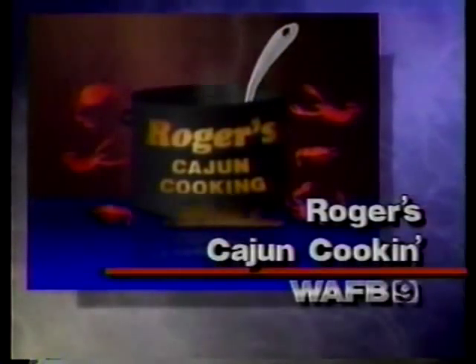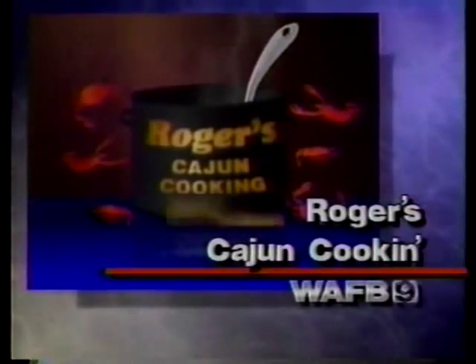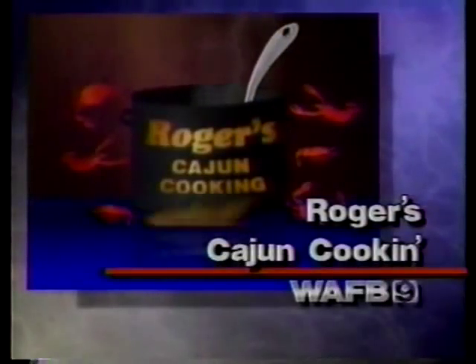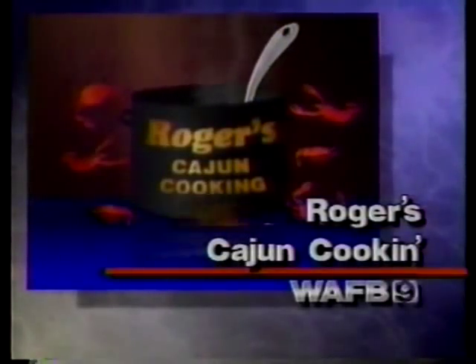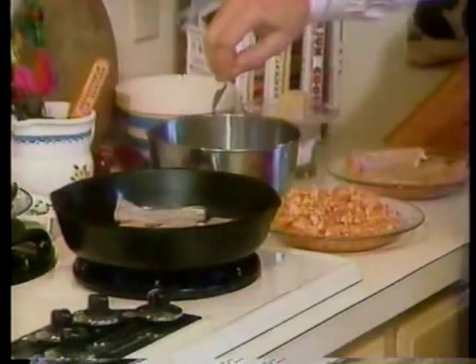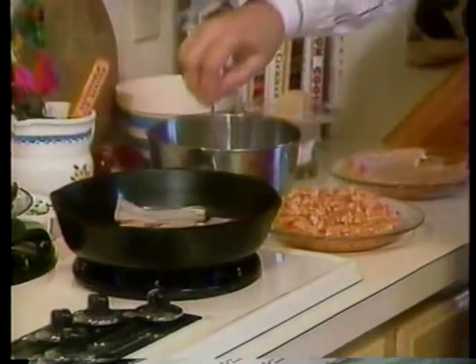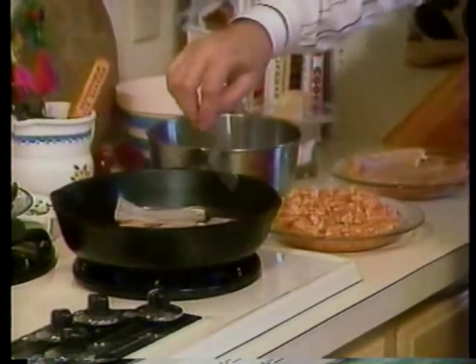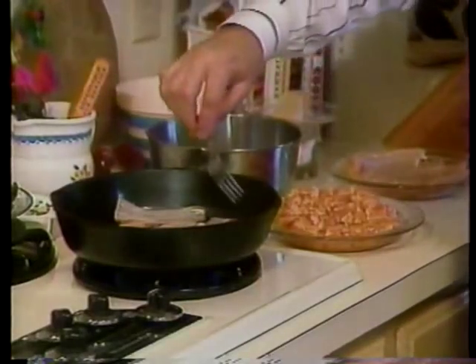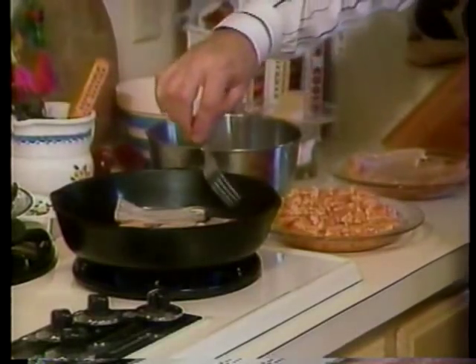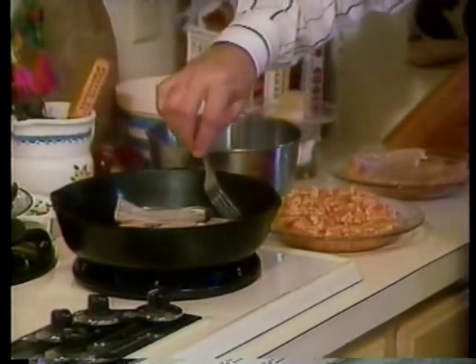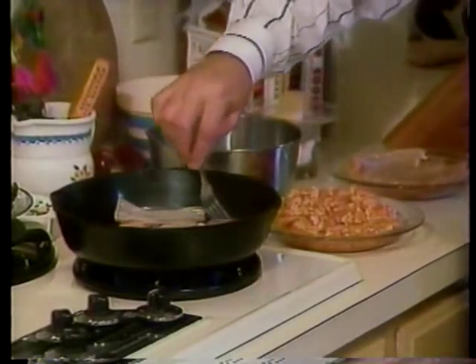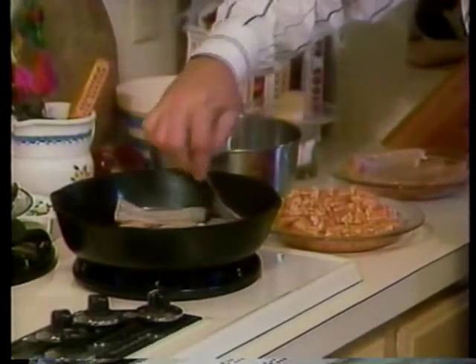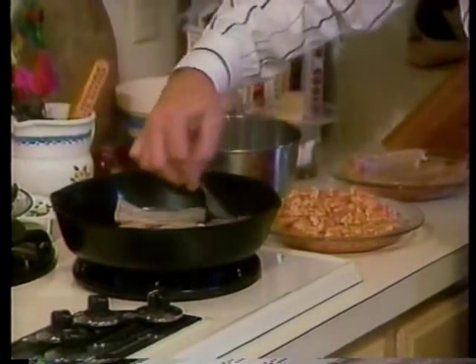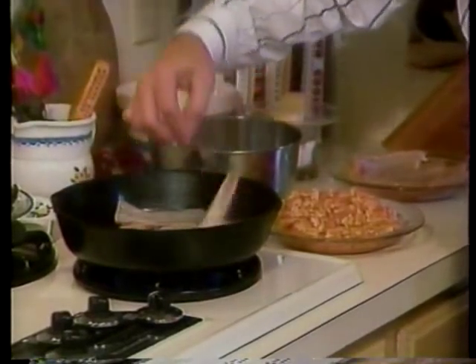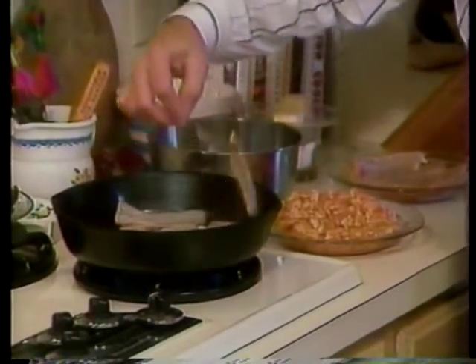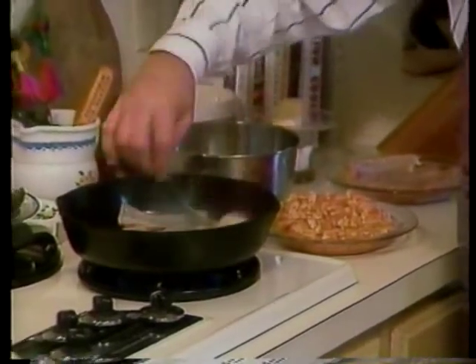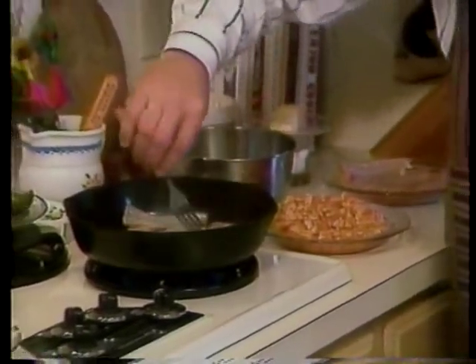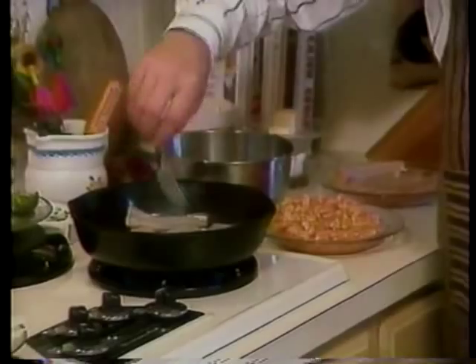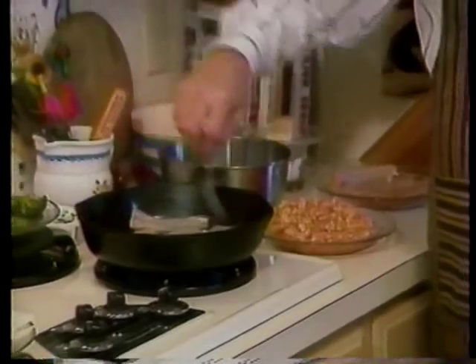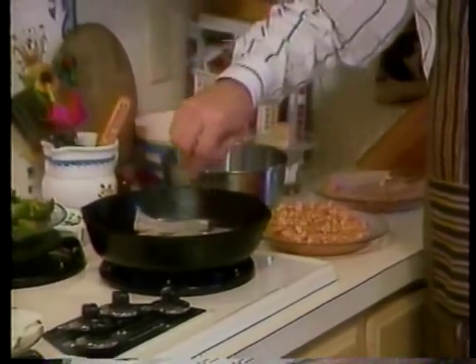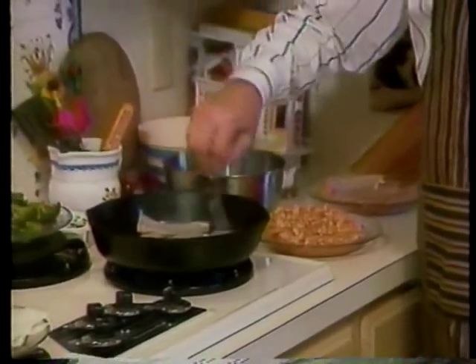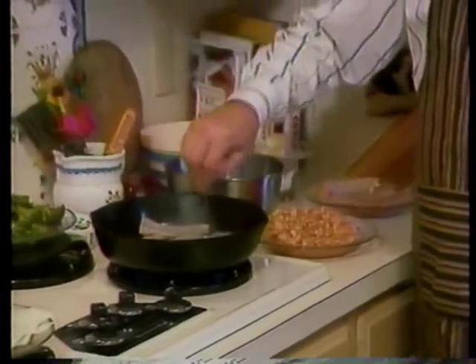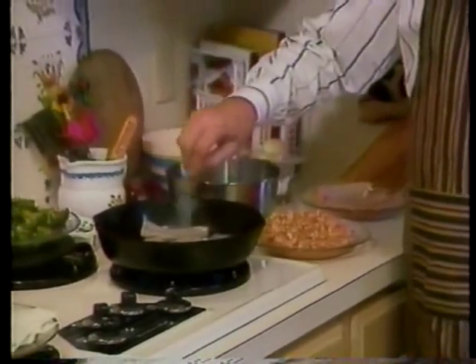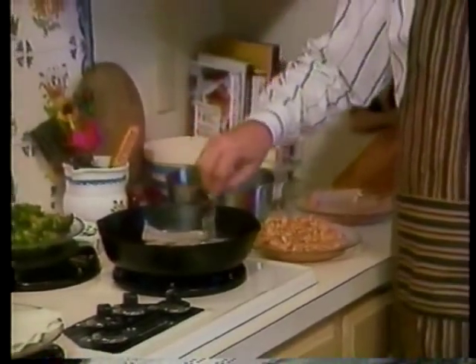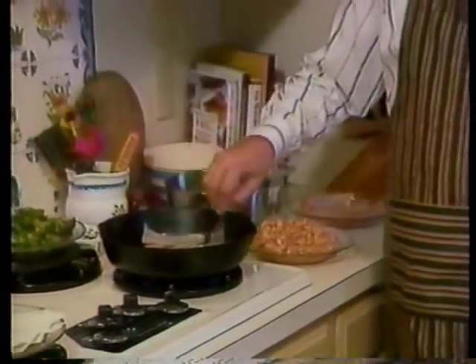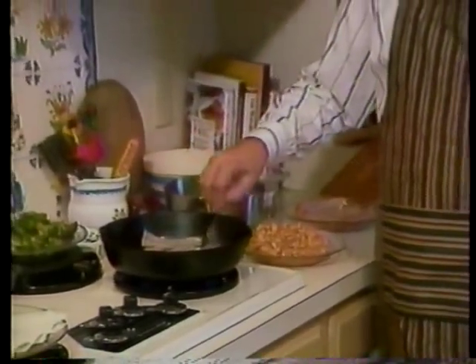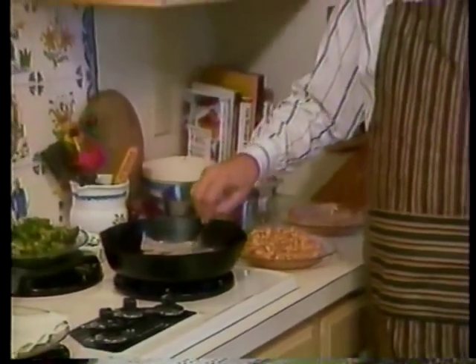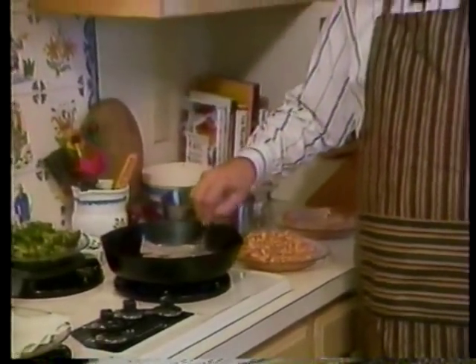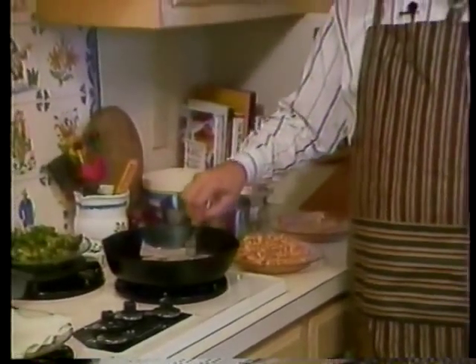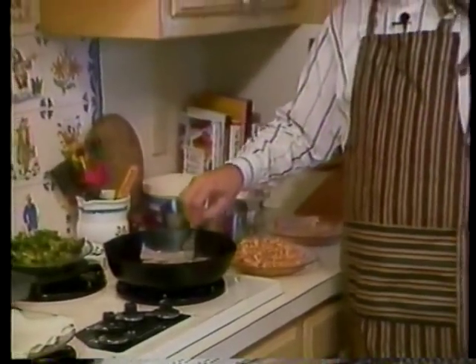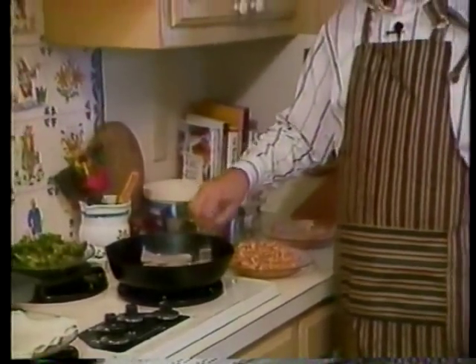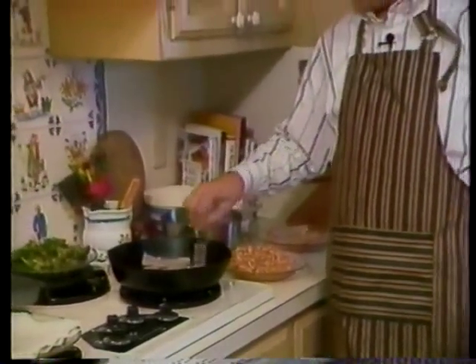Bonjour, bonjour, comme les affaires. Je voudrais avec du volai avec les écrevisses.